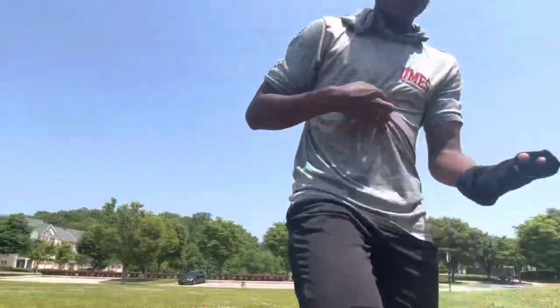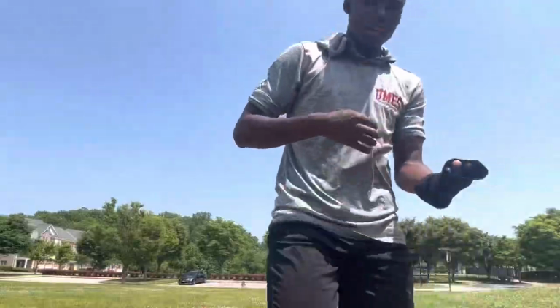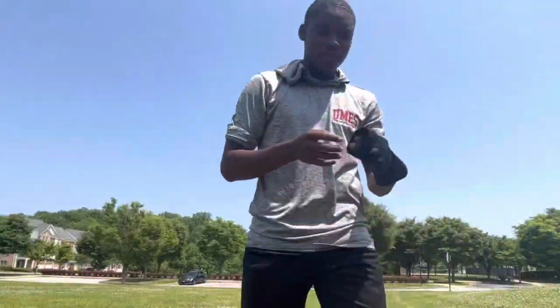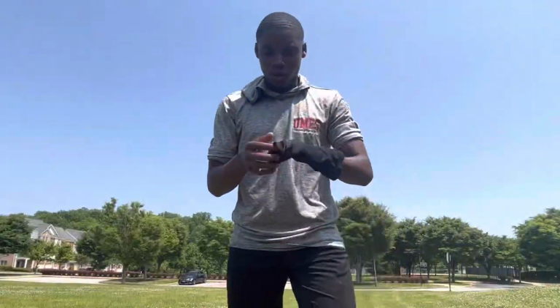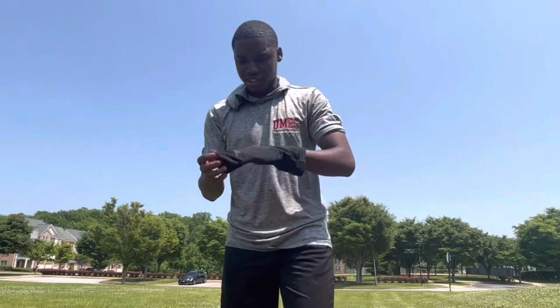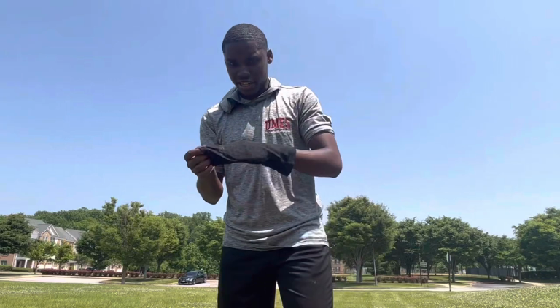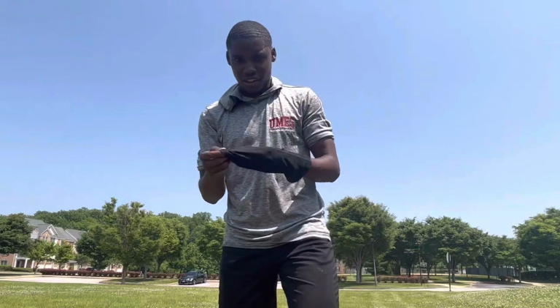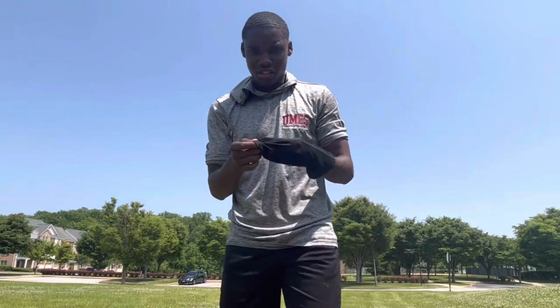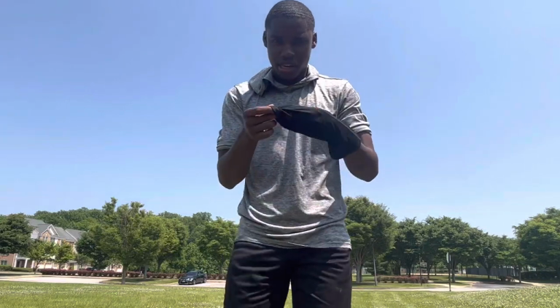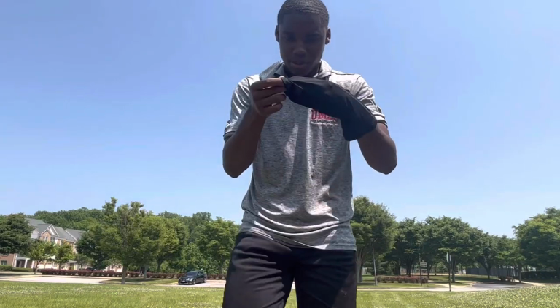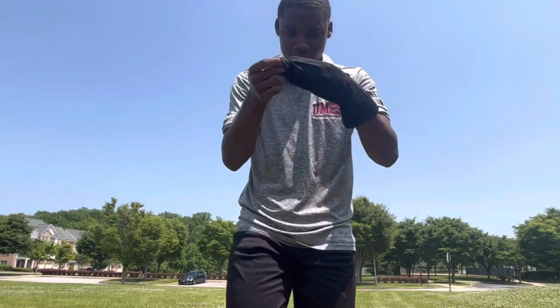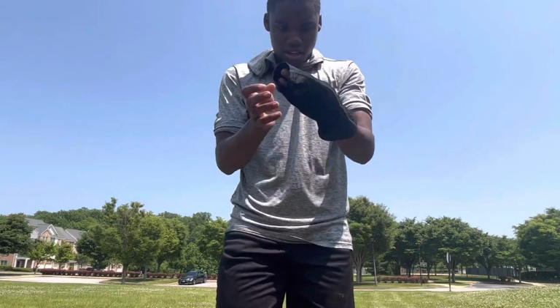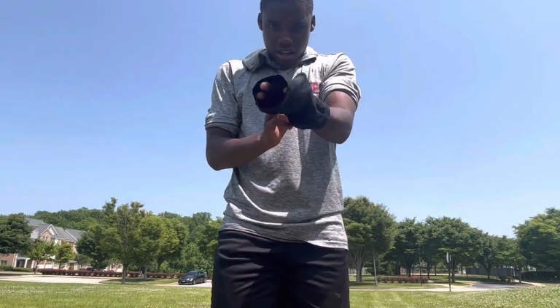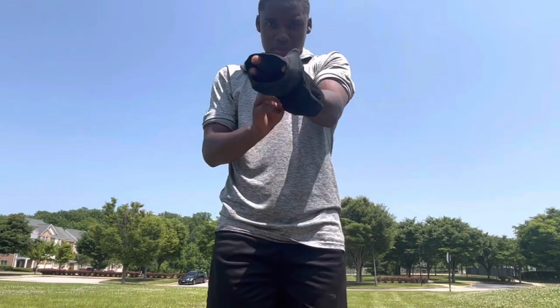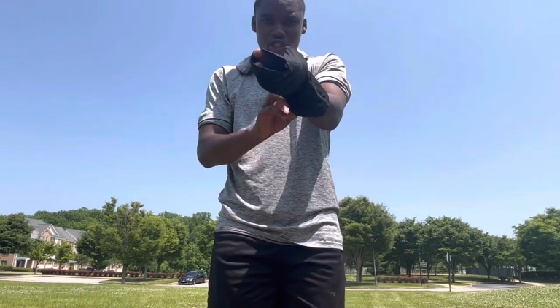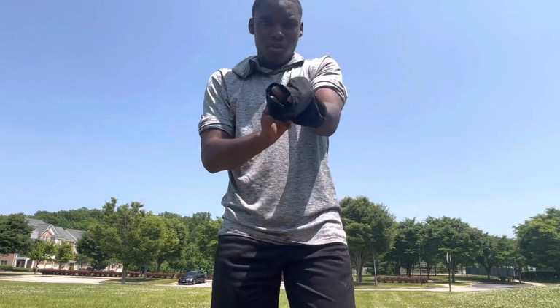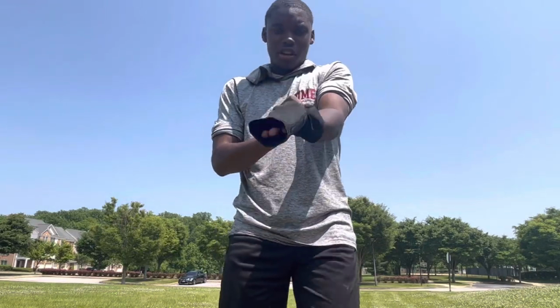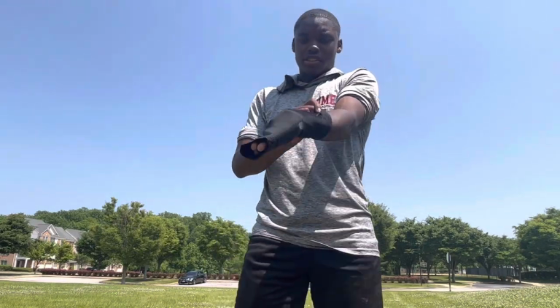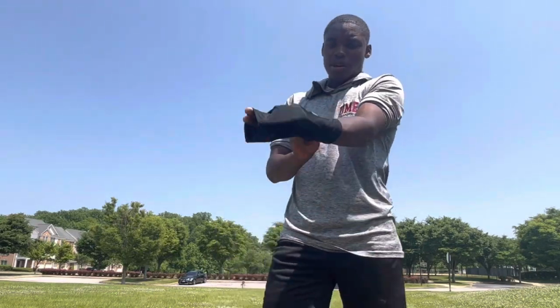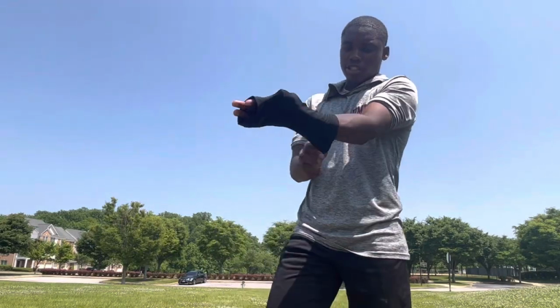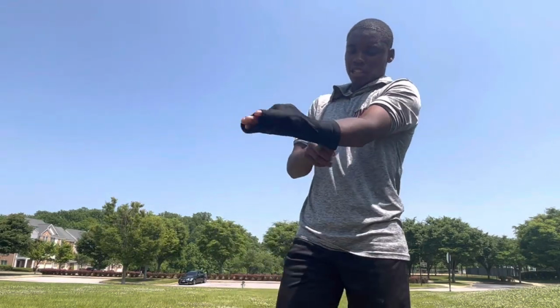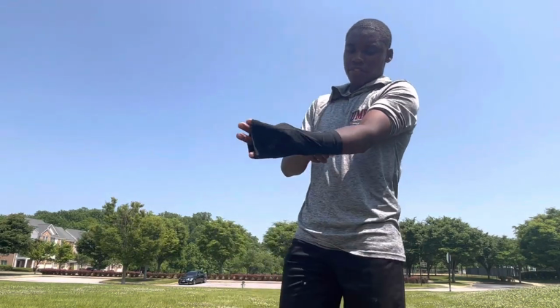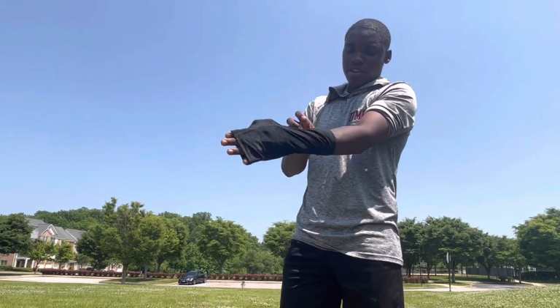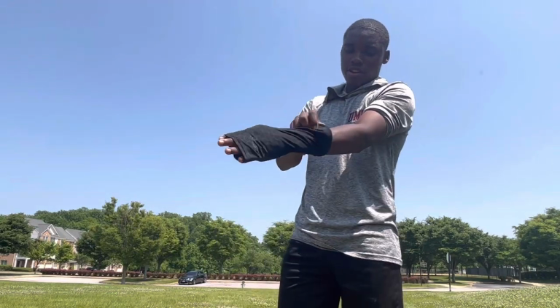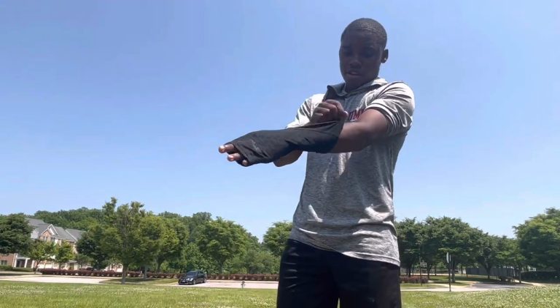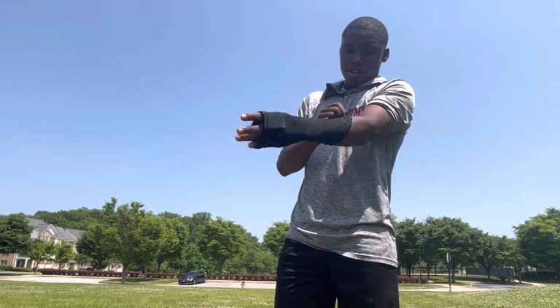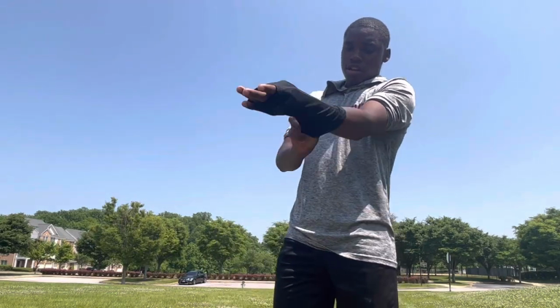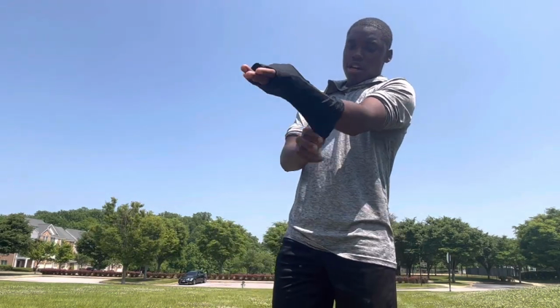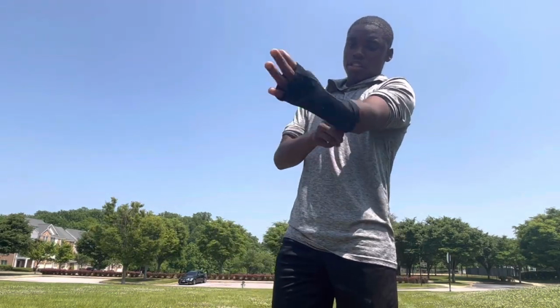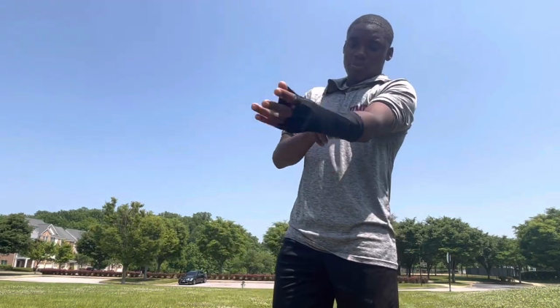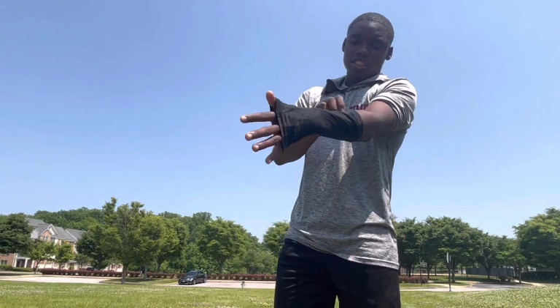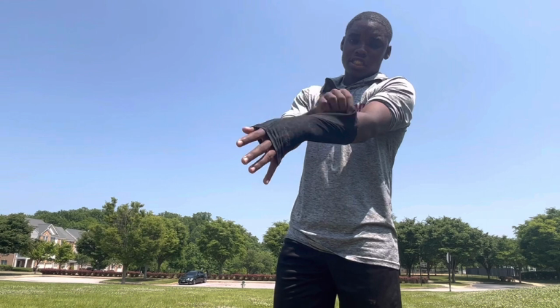I haven't worn this thing in a long time, but I'm going to try wearing this Modus compression sleeve.